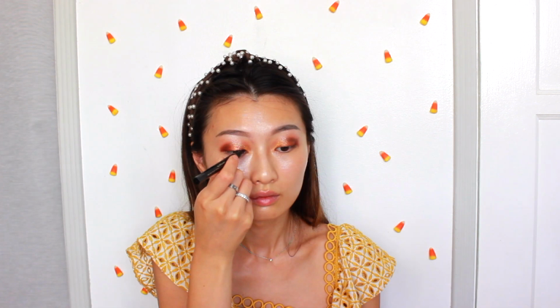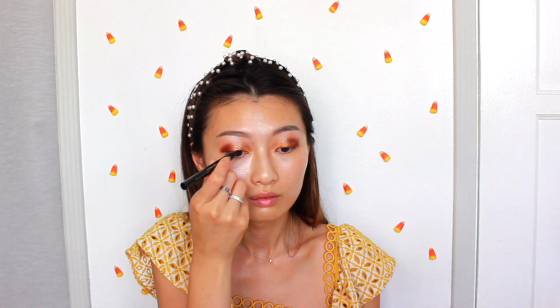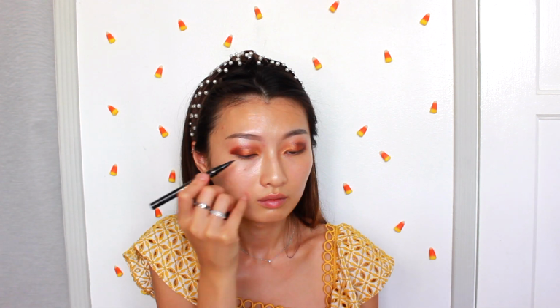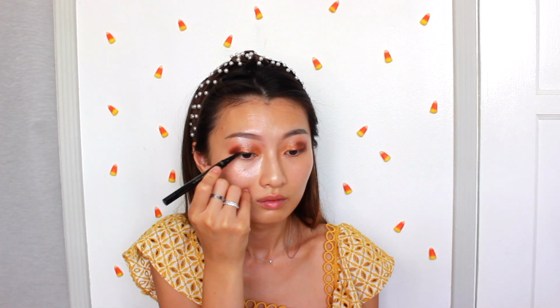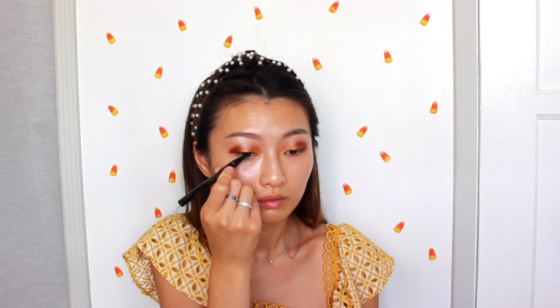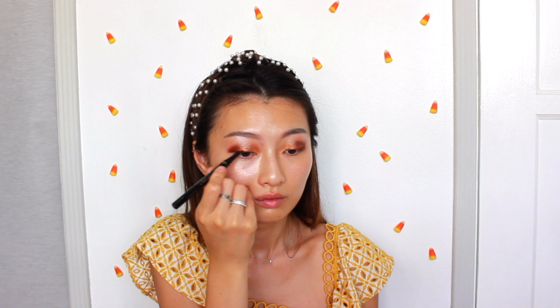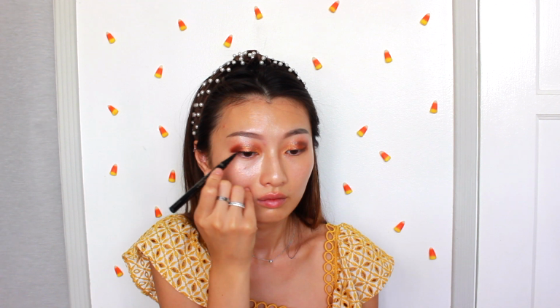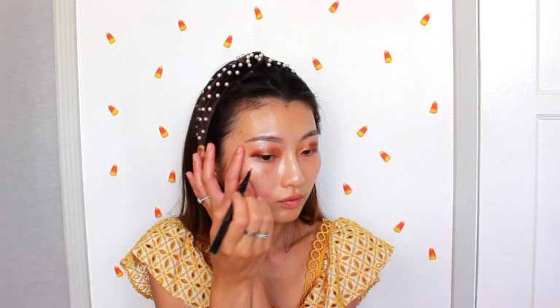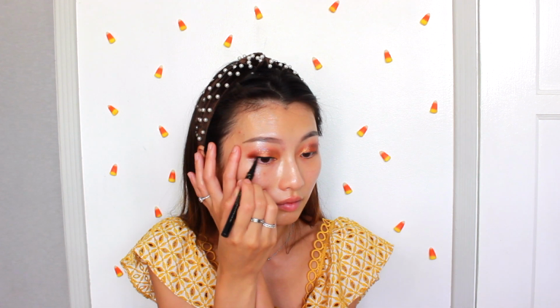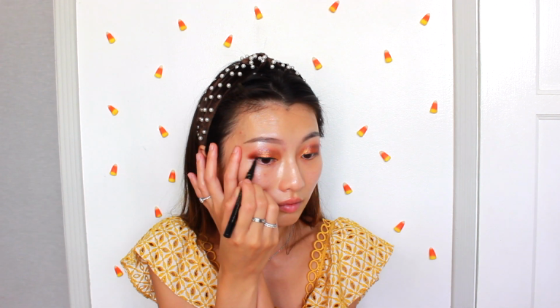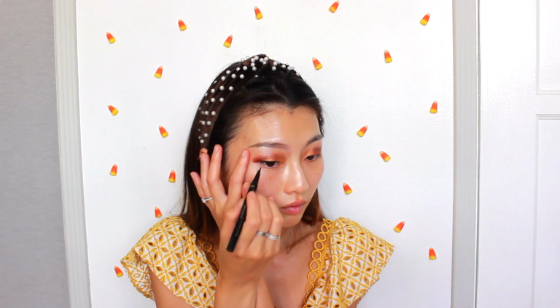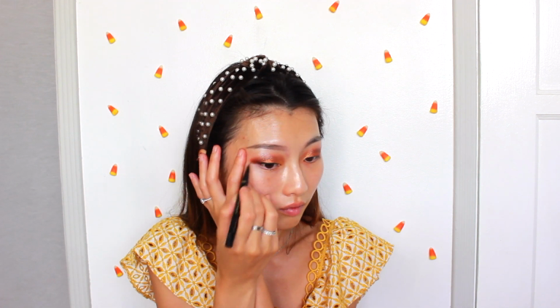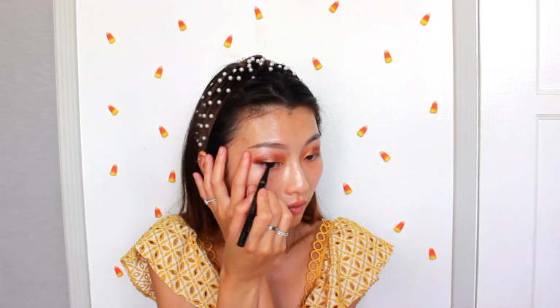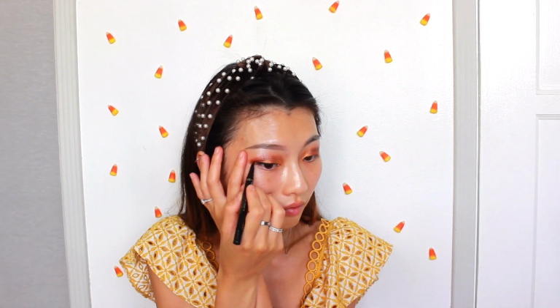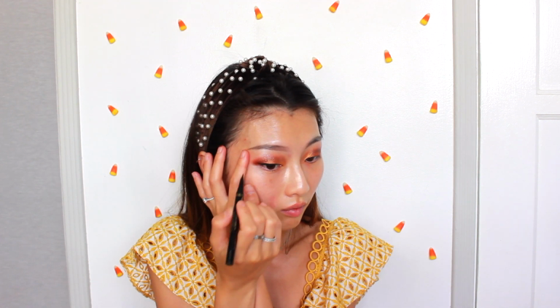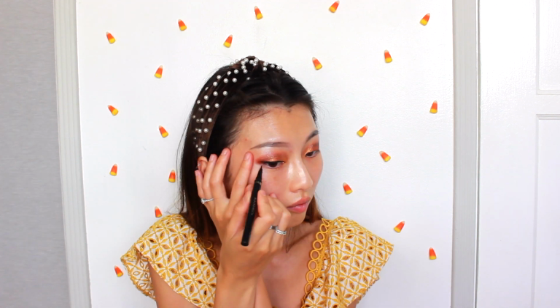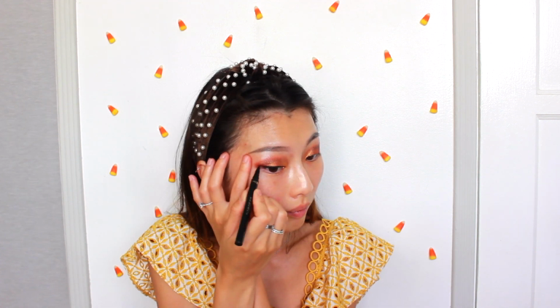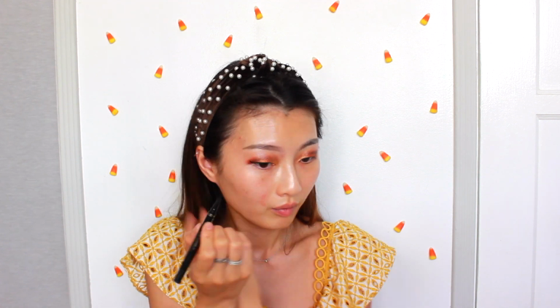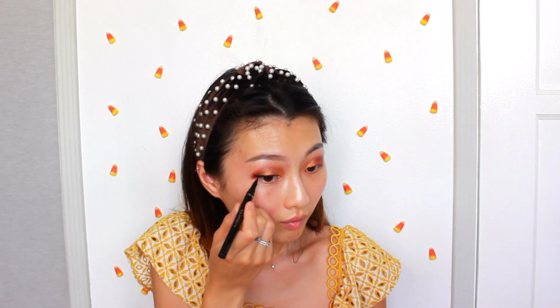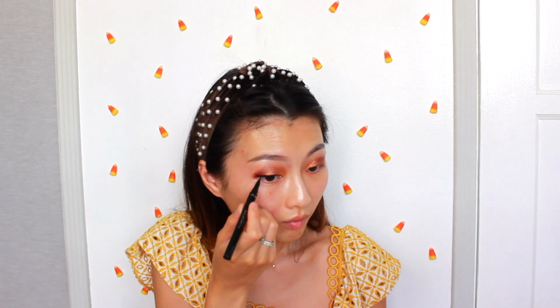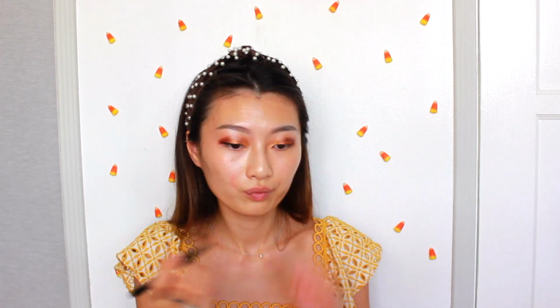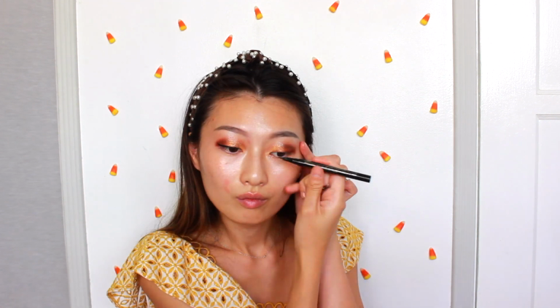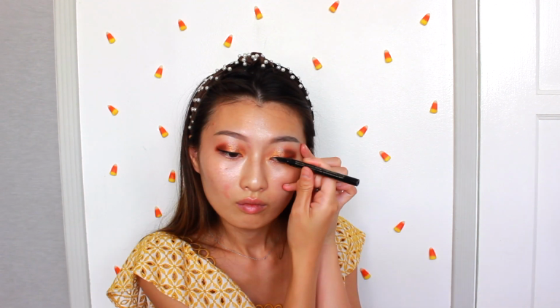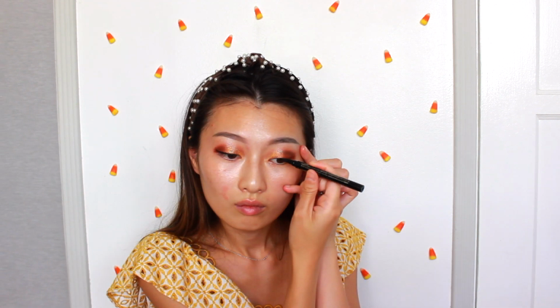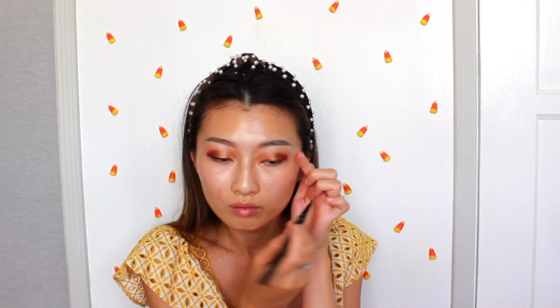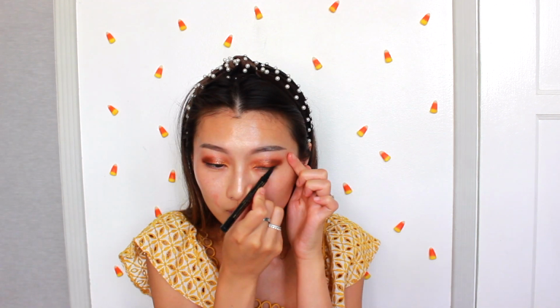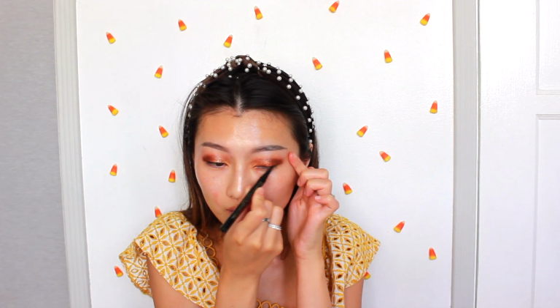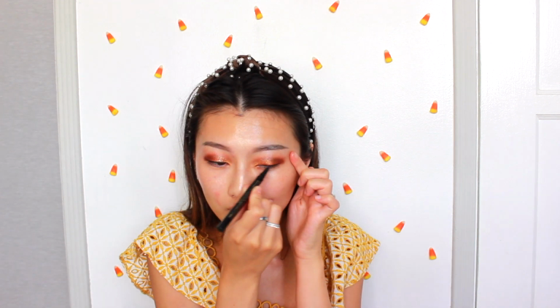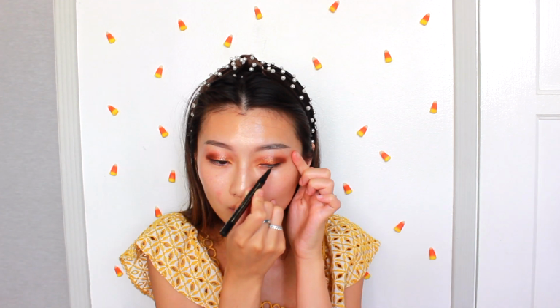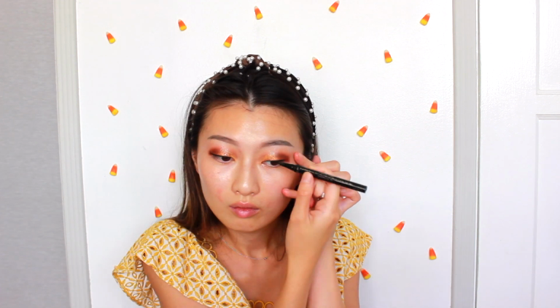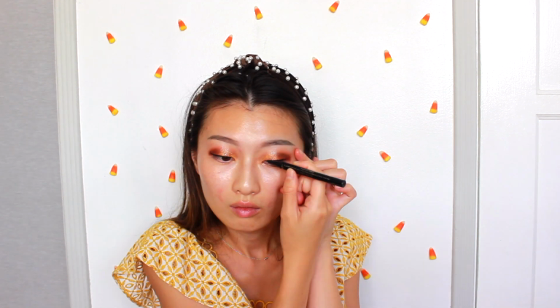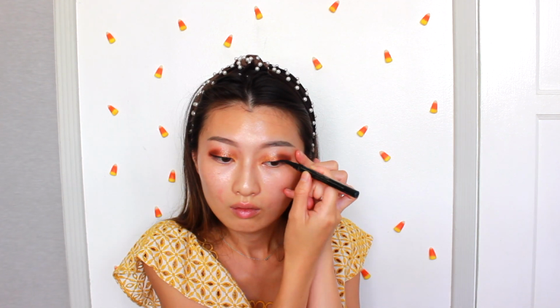Use the liquid black eyeliner and give yourself some cat eyes or a winged eyeliner for a more natural look.